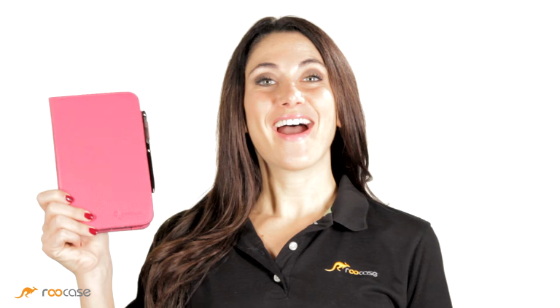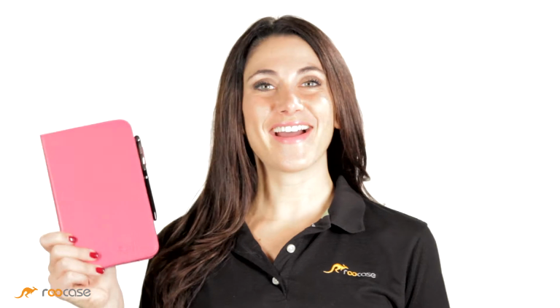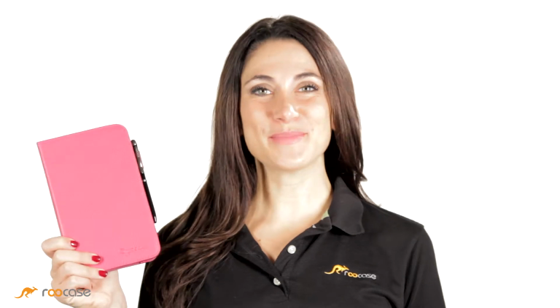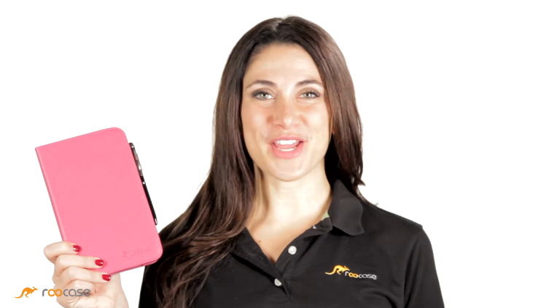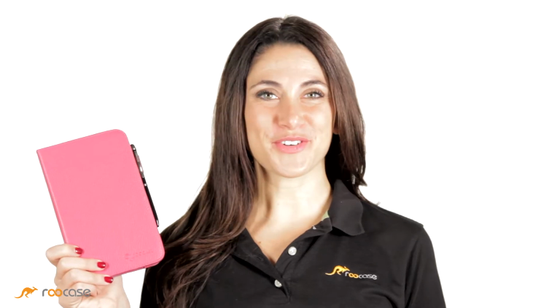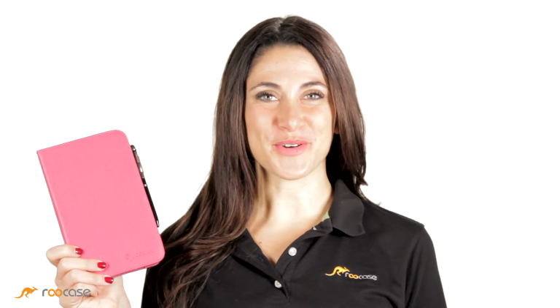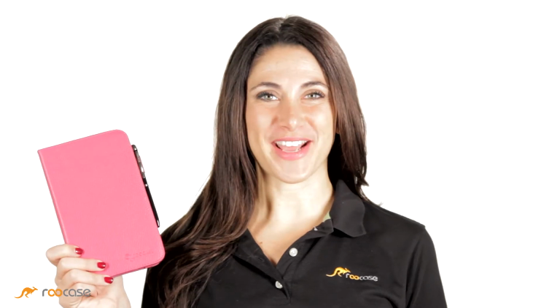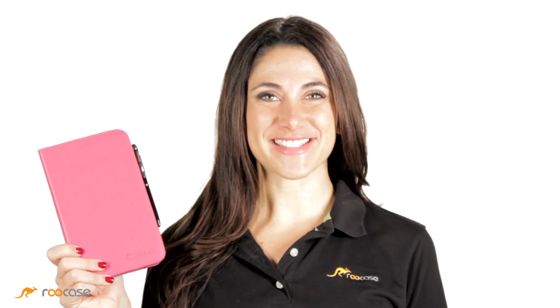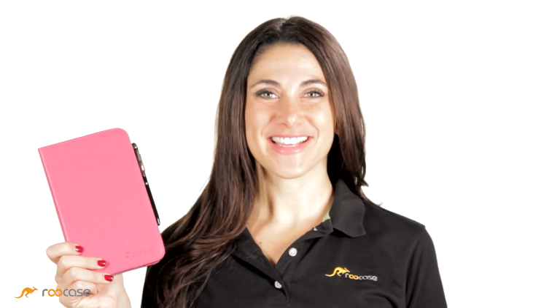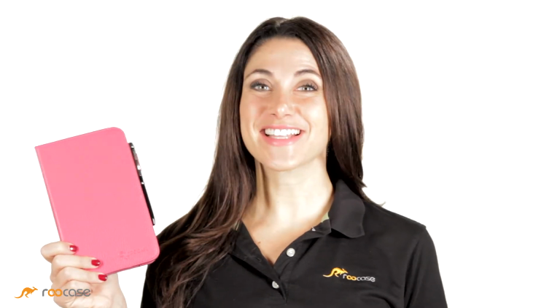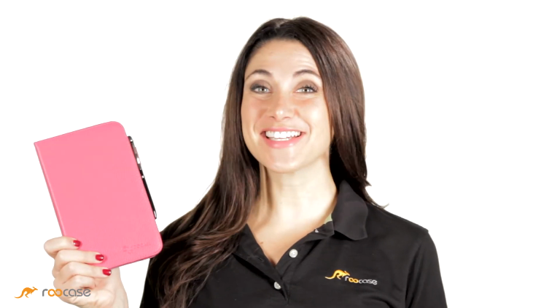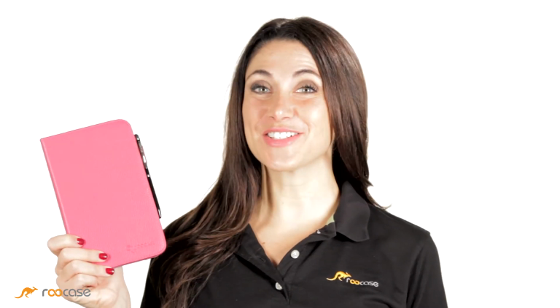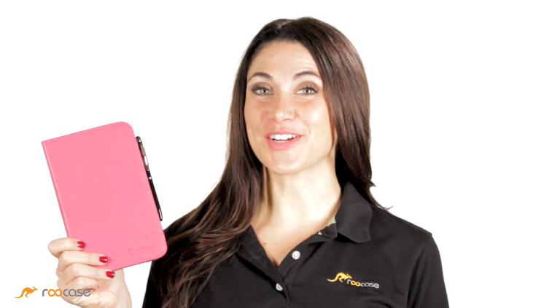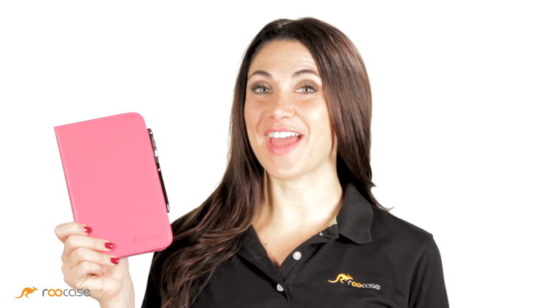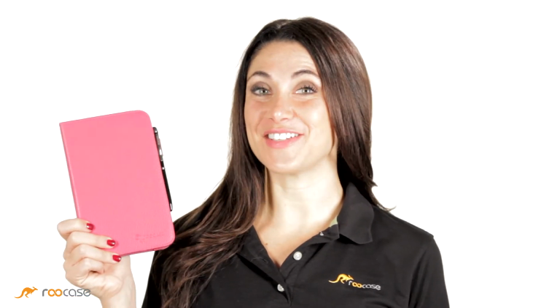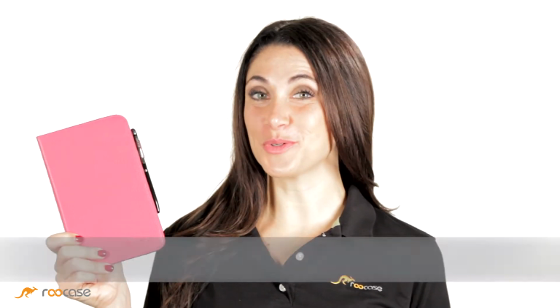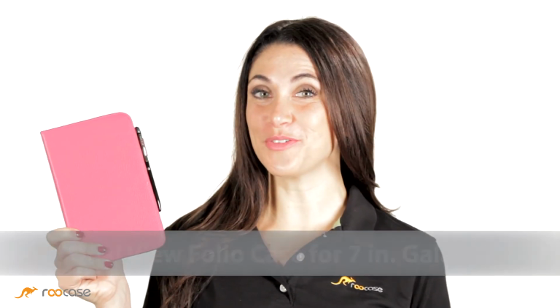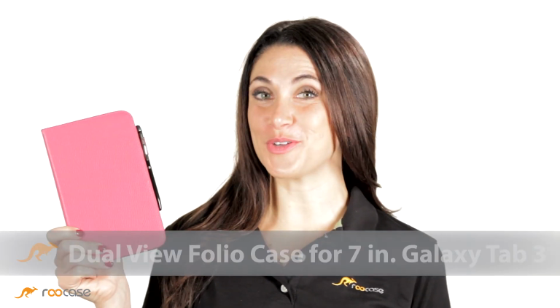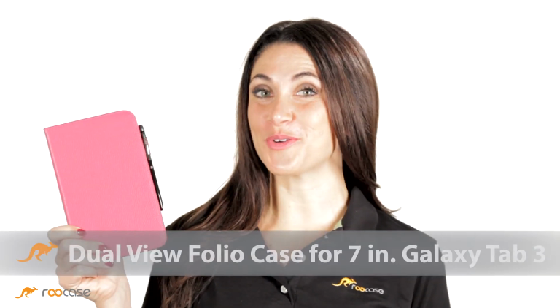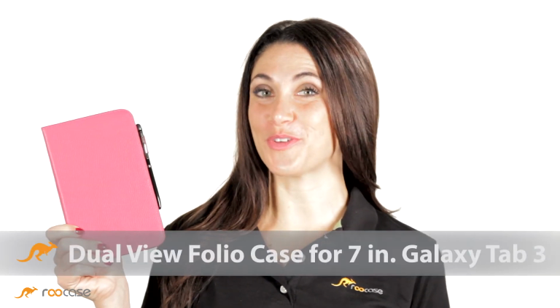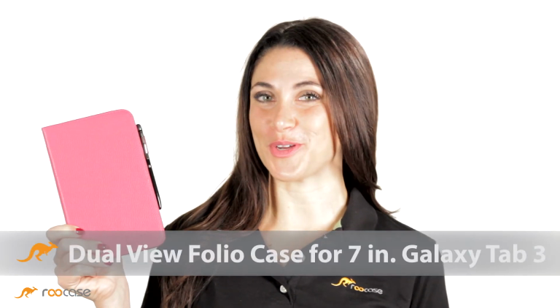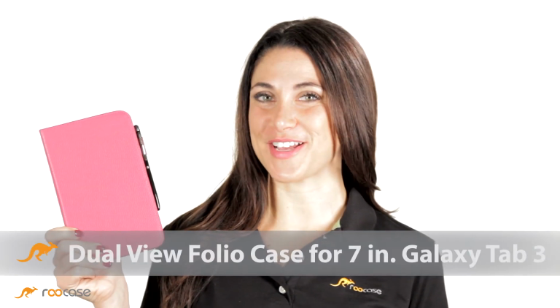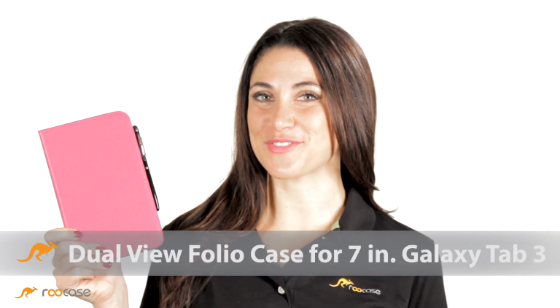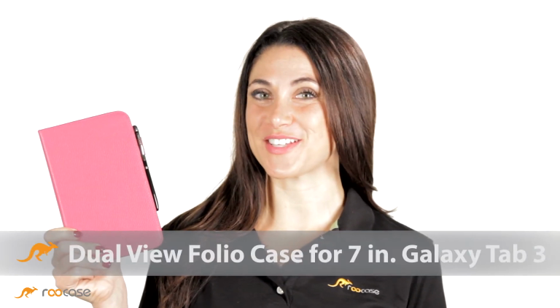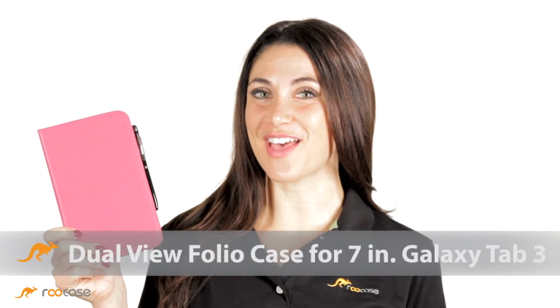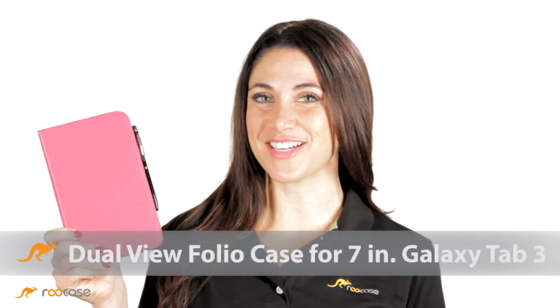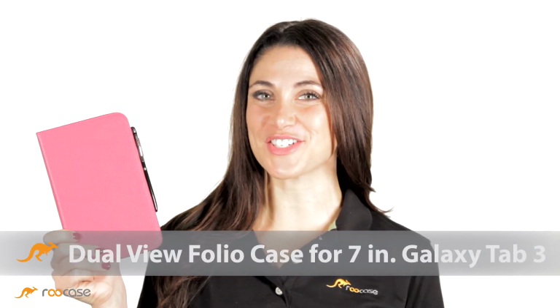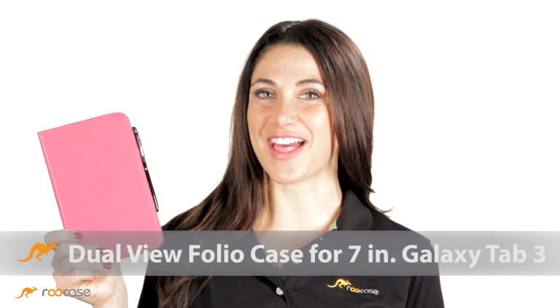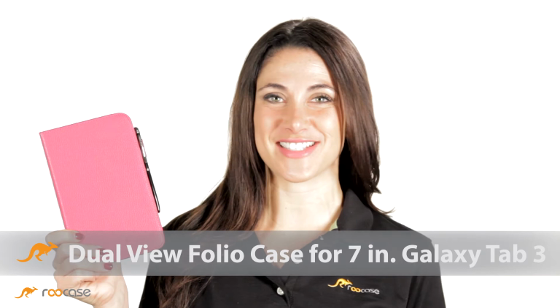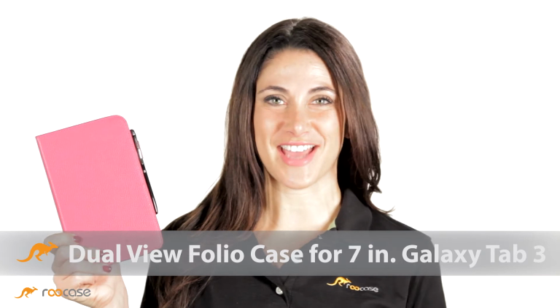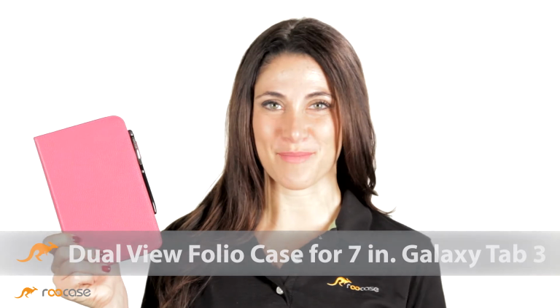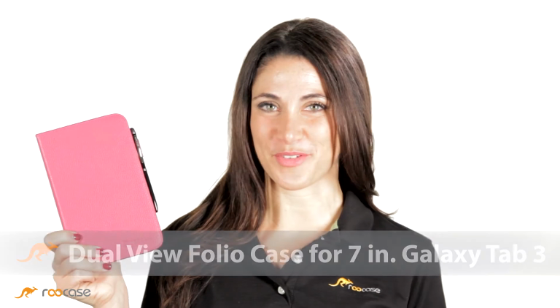Hi, I'm Jen for Rue Case. Let's take a look at the Dual View Folio Case for the 7-inch Galaxy Tab Pro.